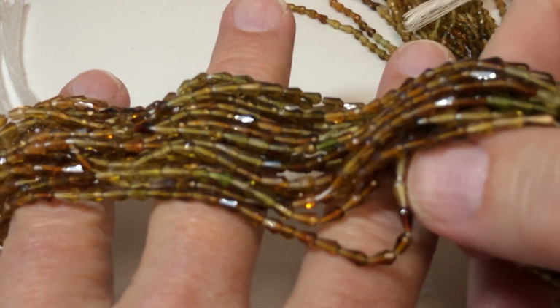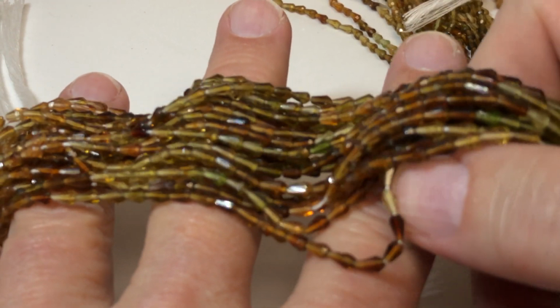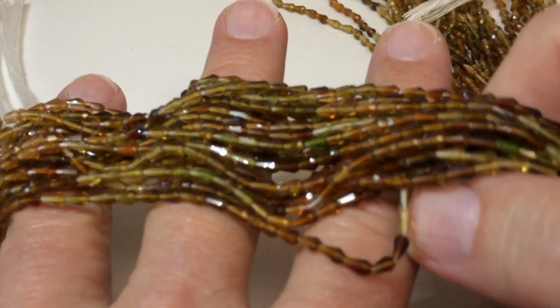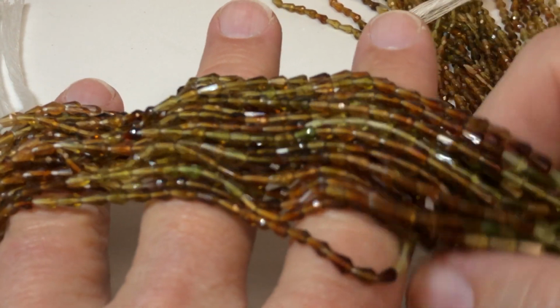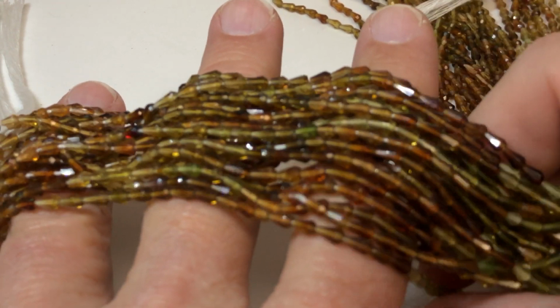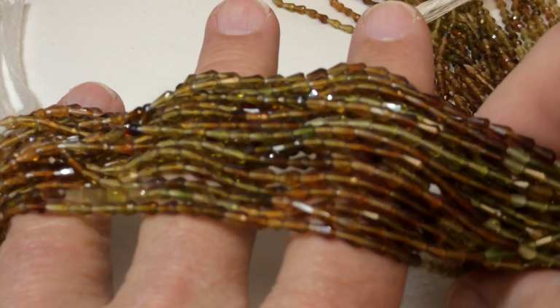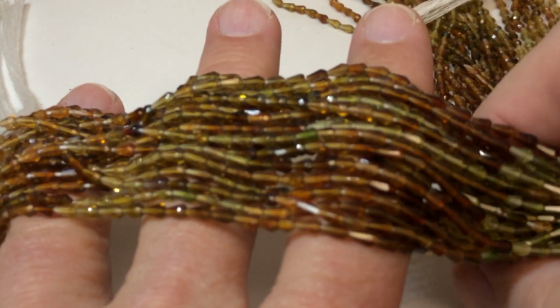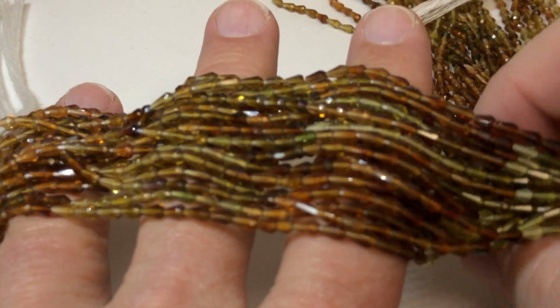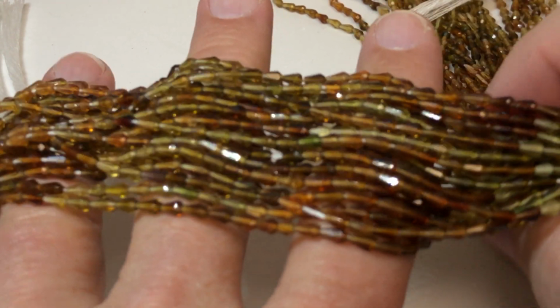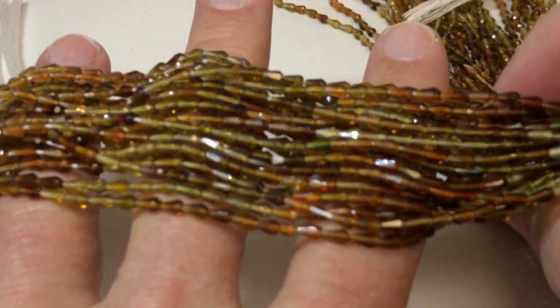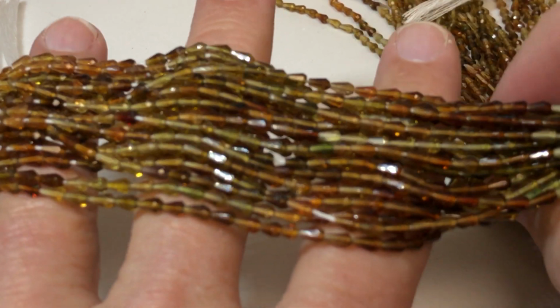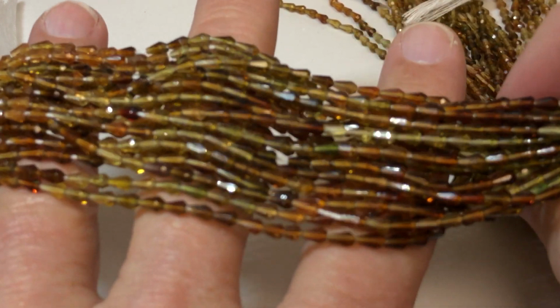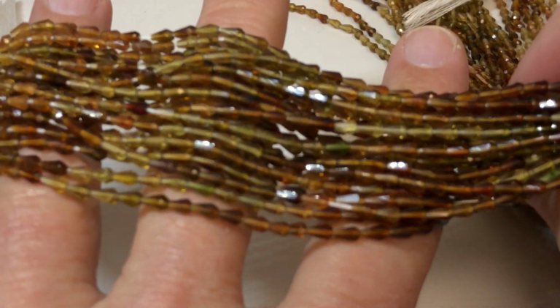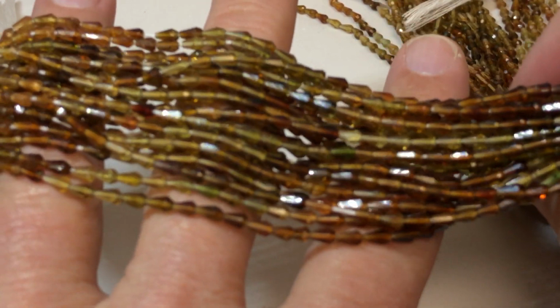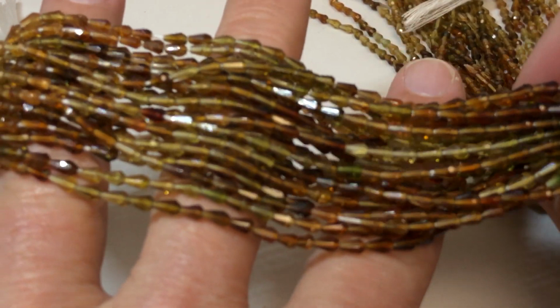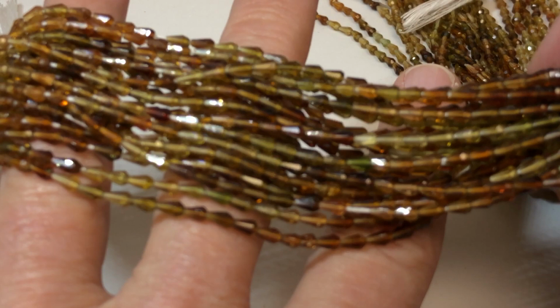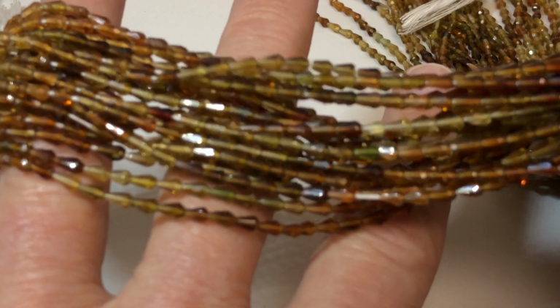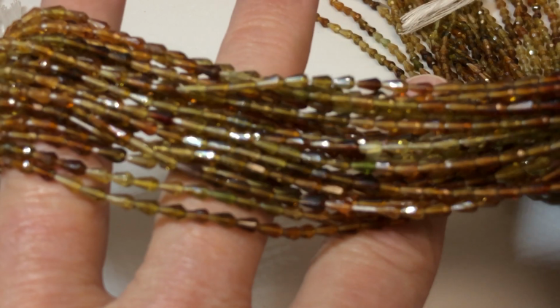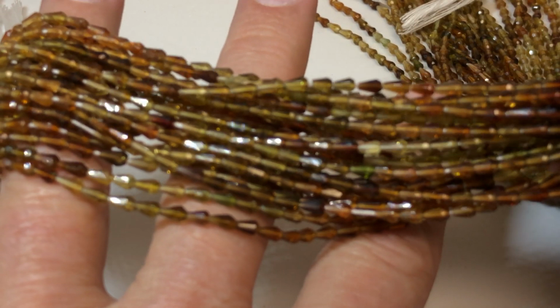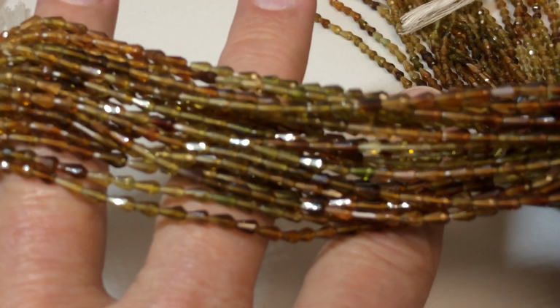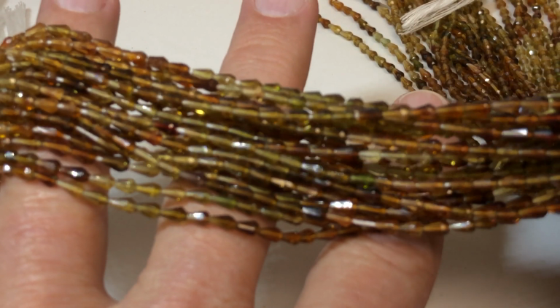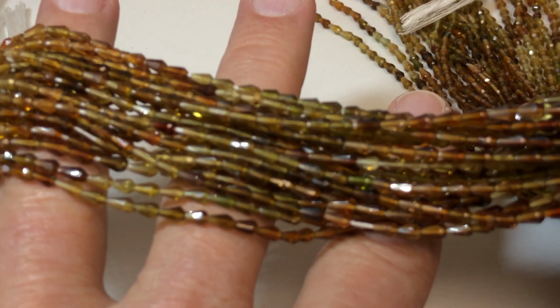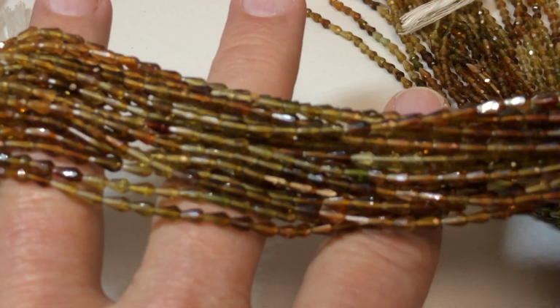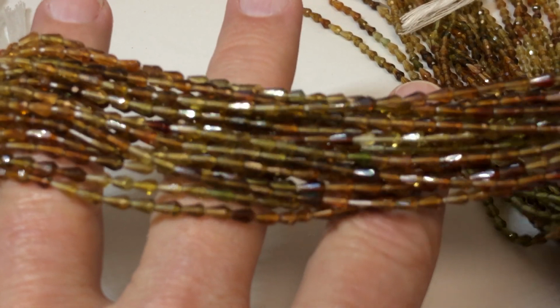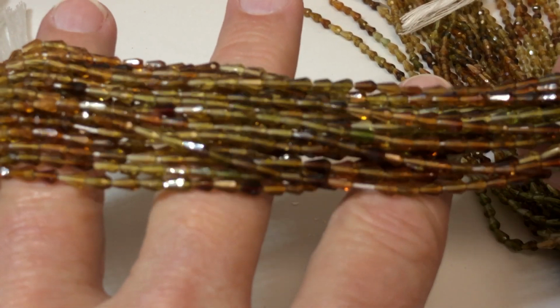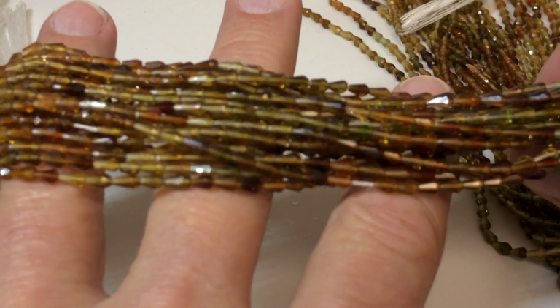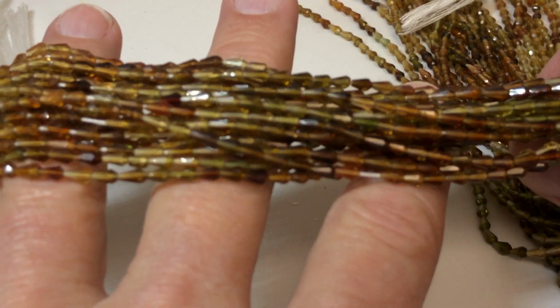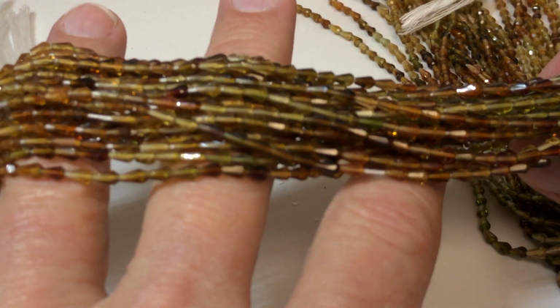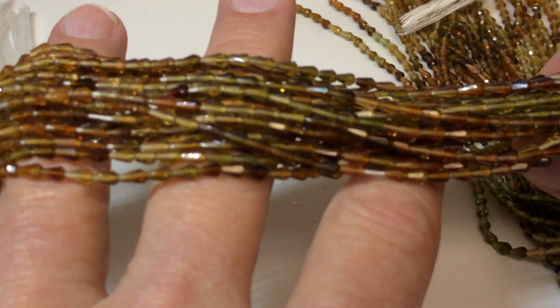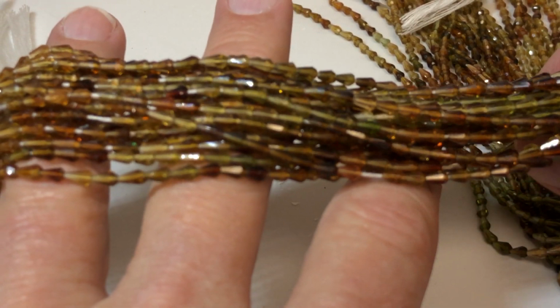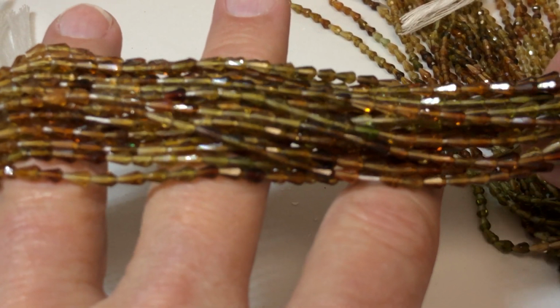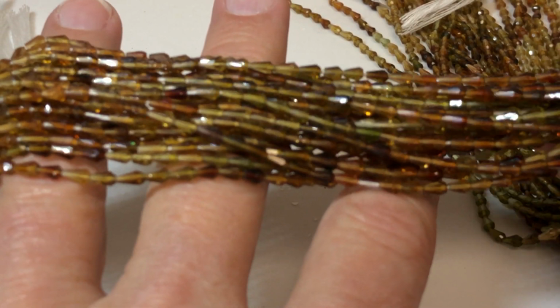These were $80 a strand. We're going to go $35 a strand. Strands are 16 inches.